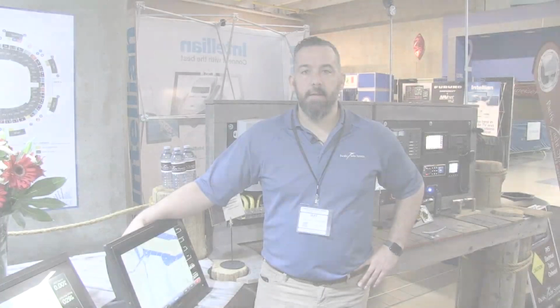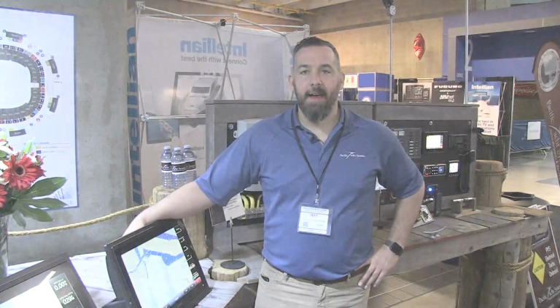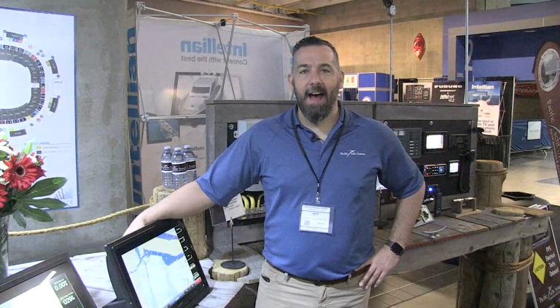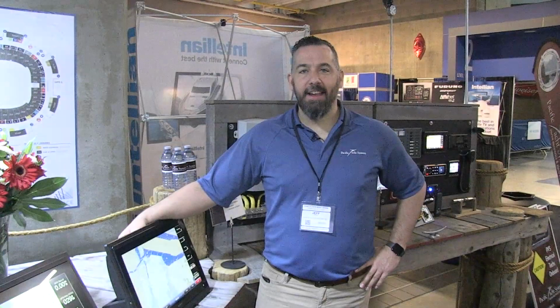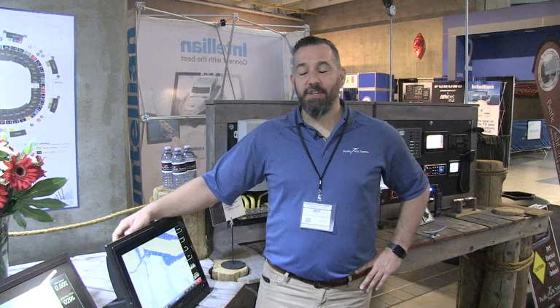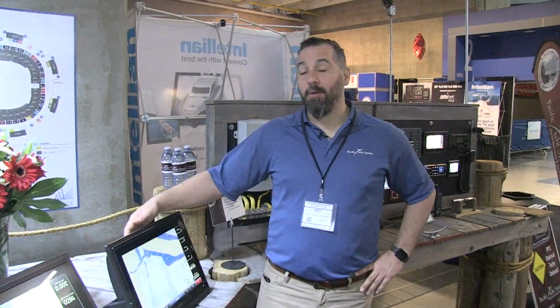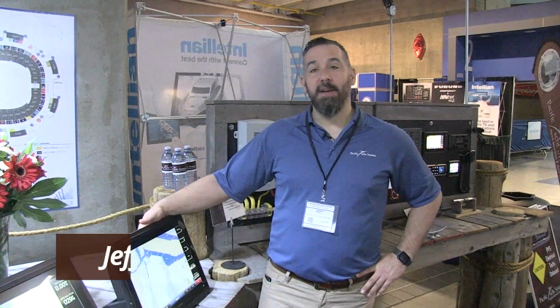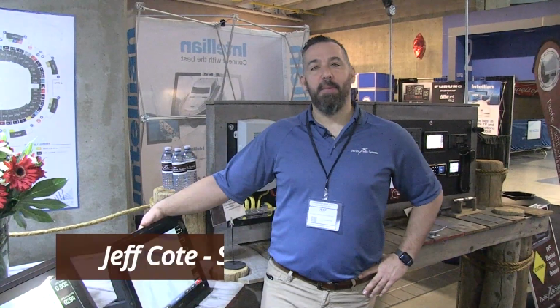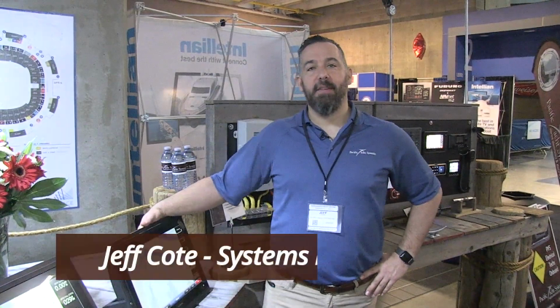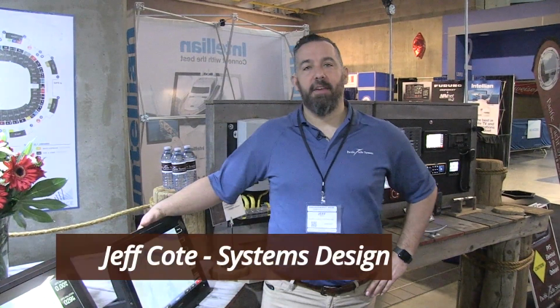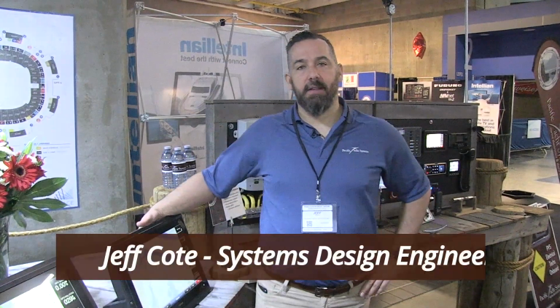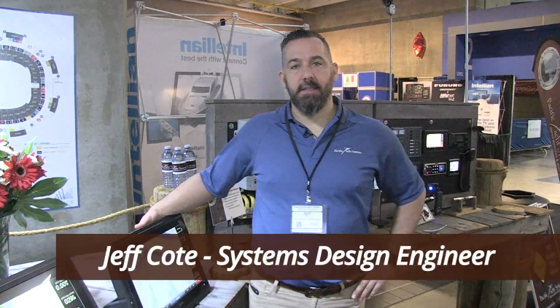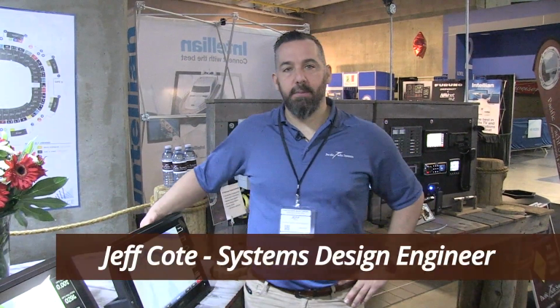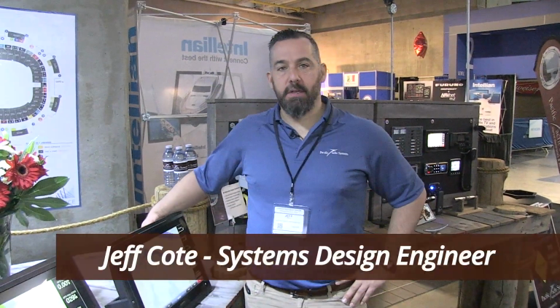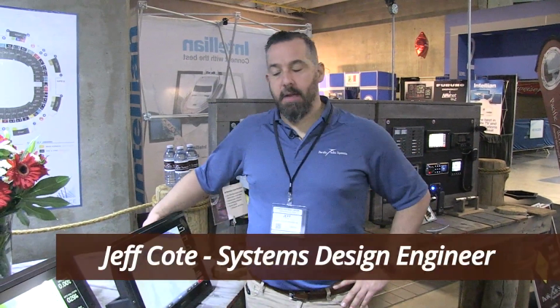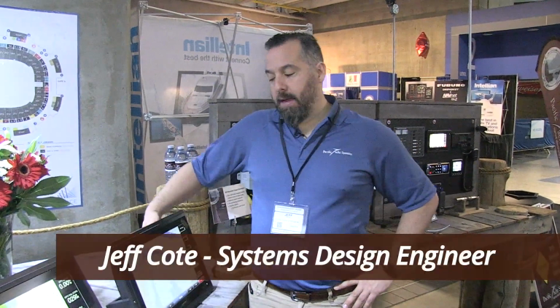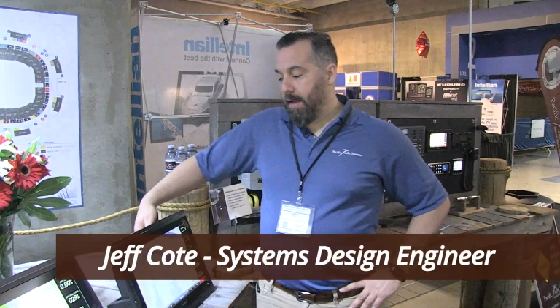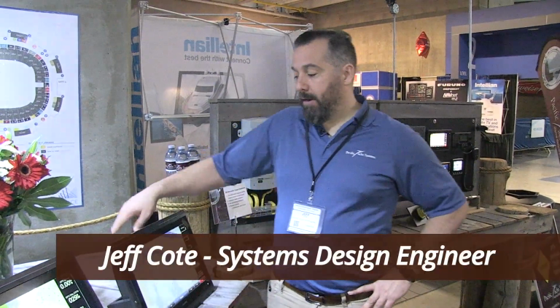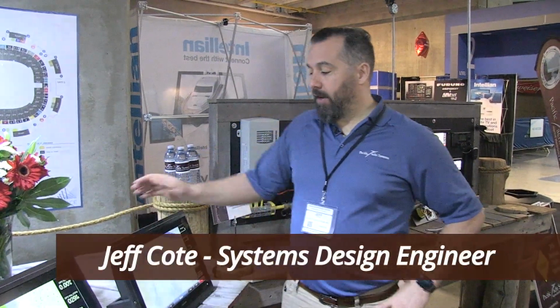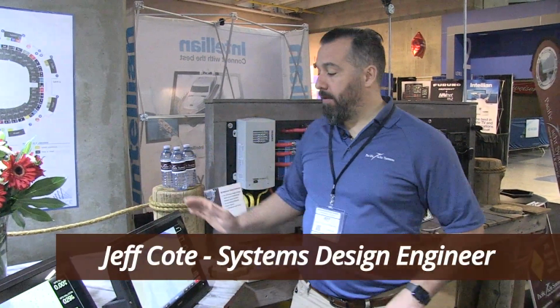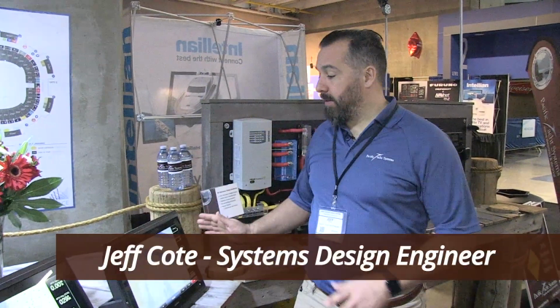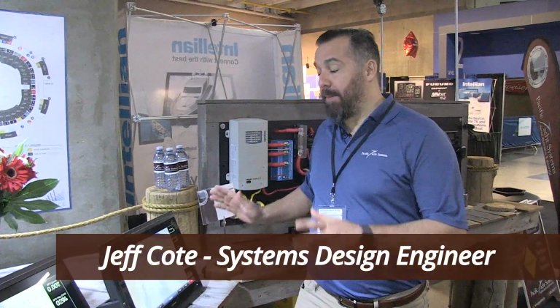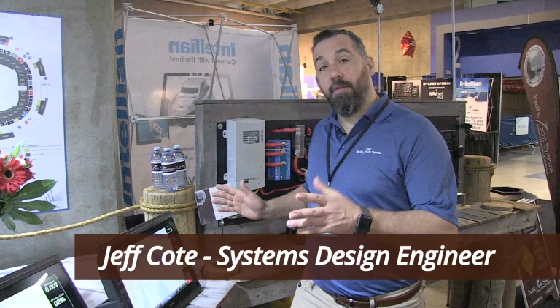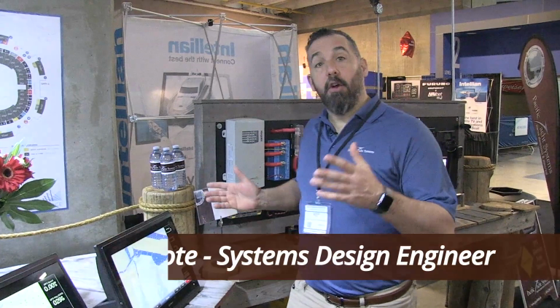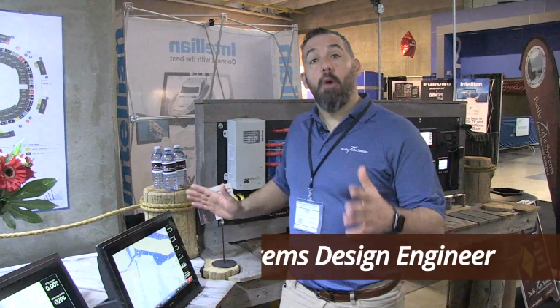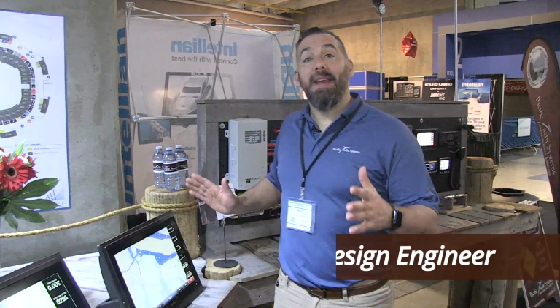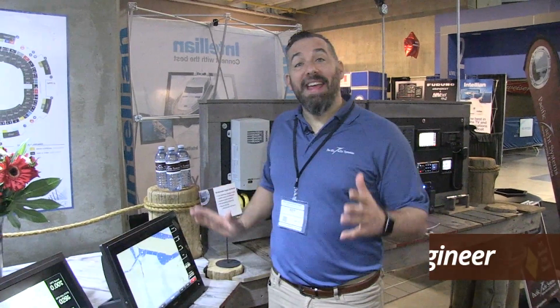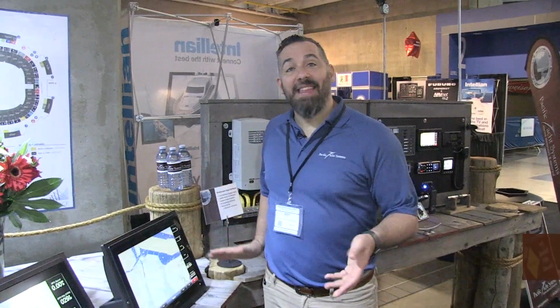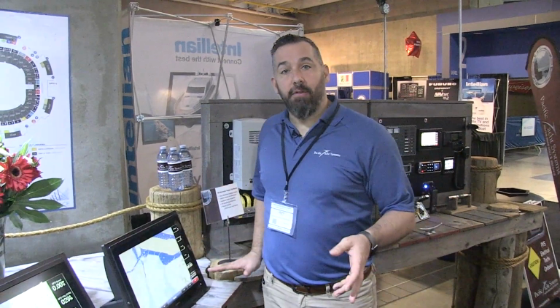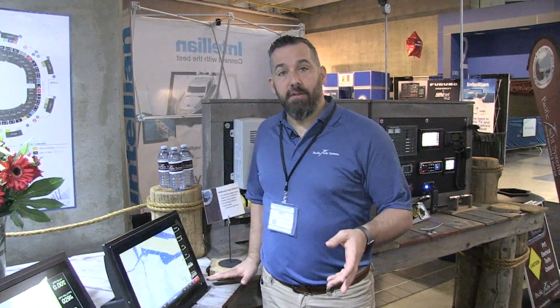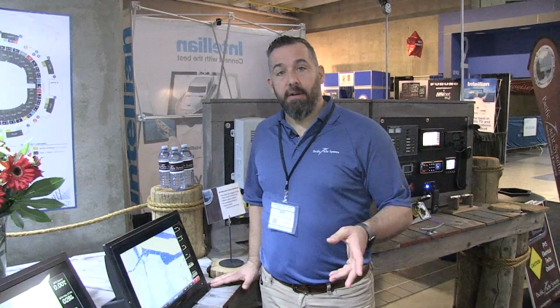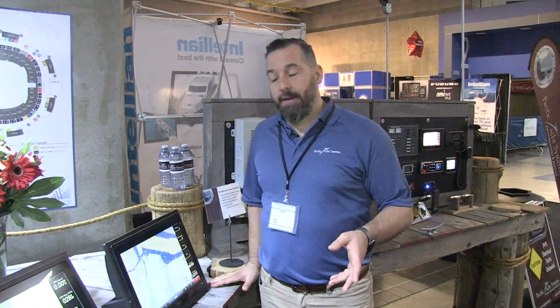Hi, Jeff Cote with Pacific Yacht Systems. Here's another example — the Garmin 8000 series.